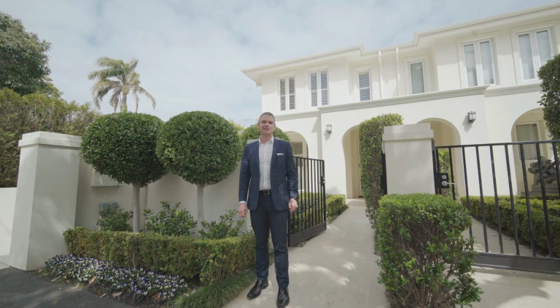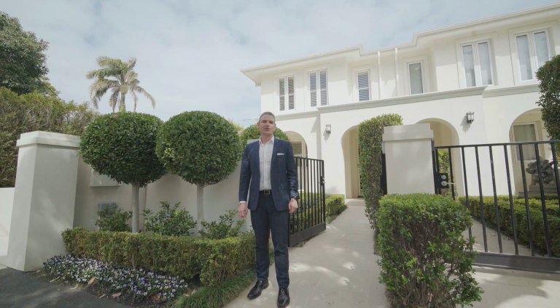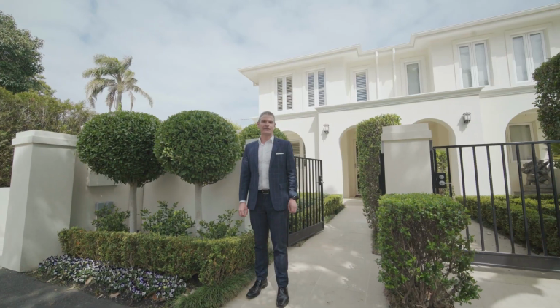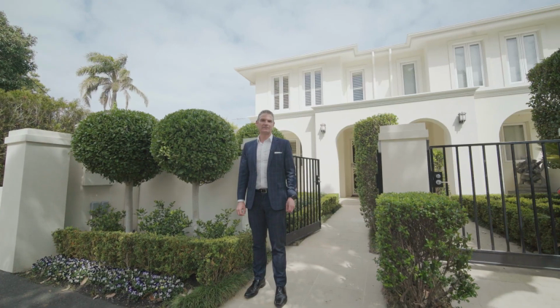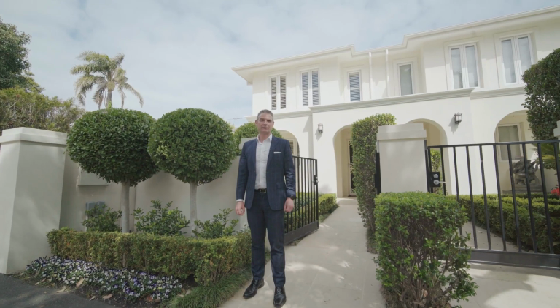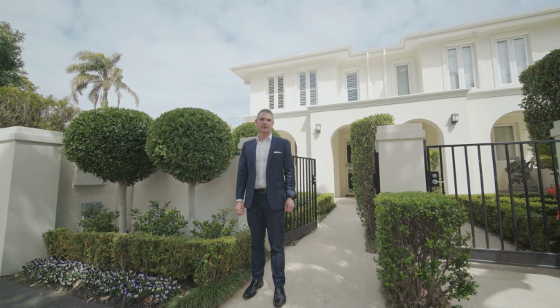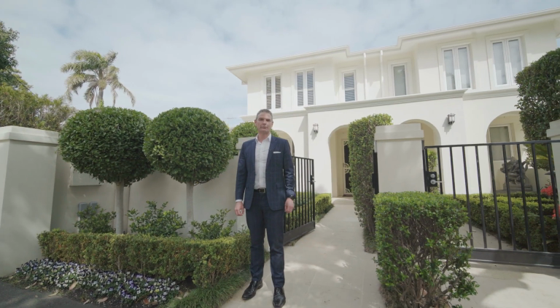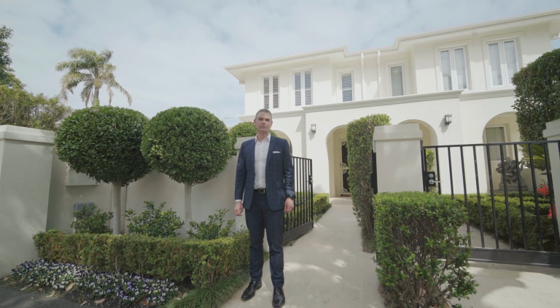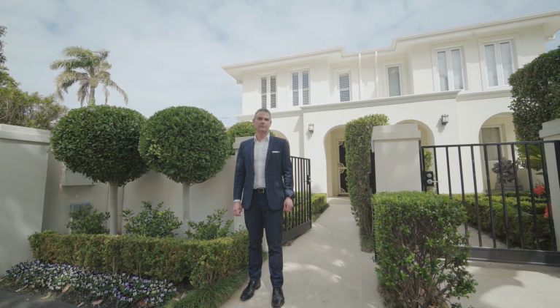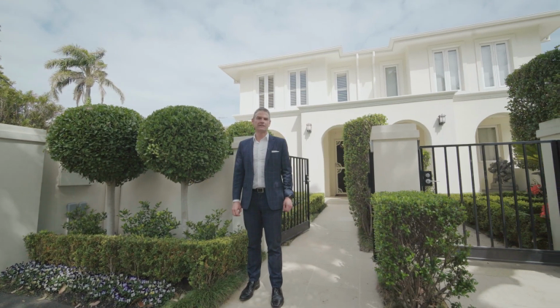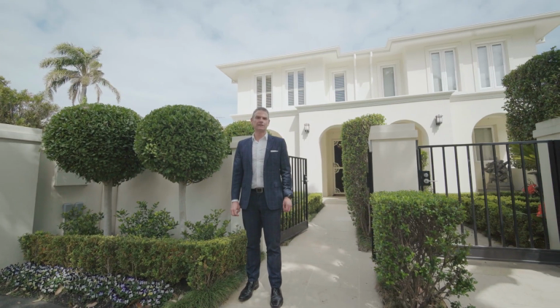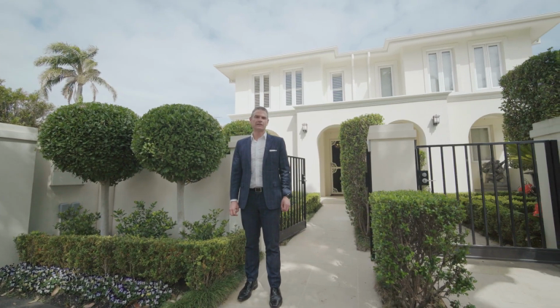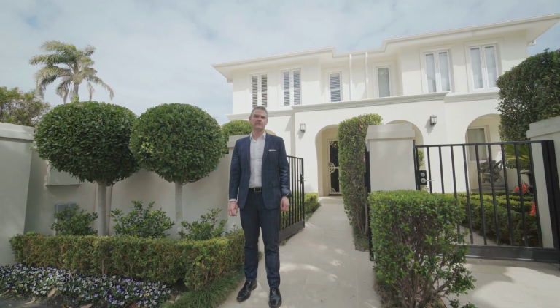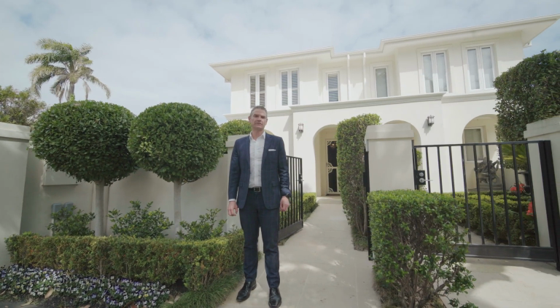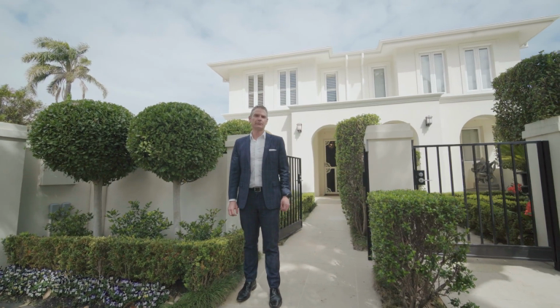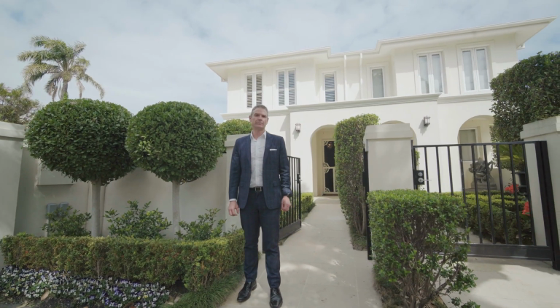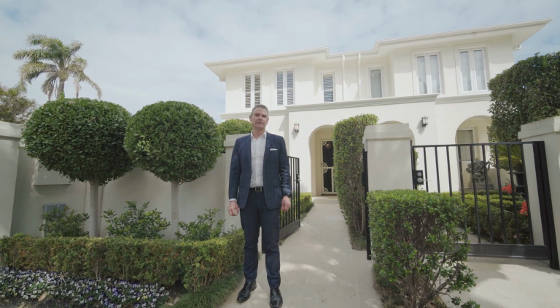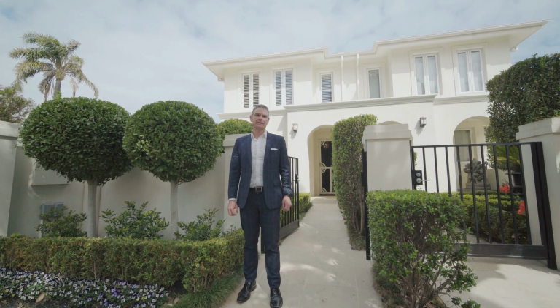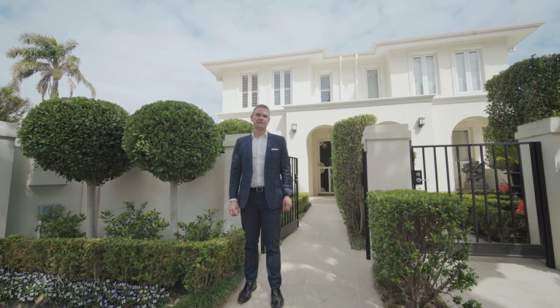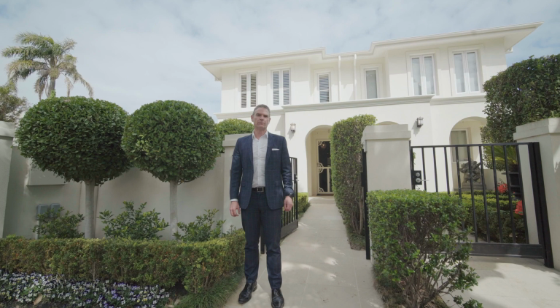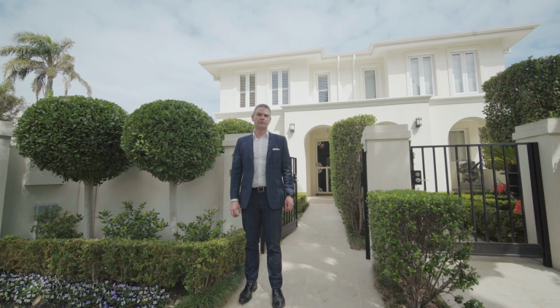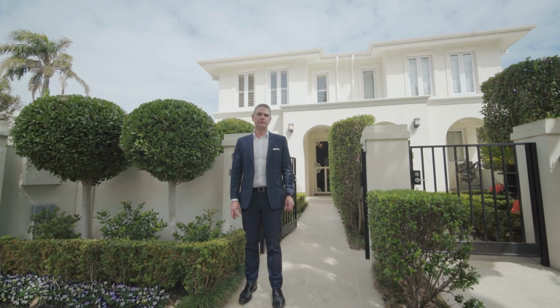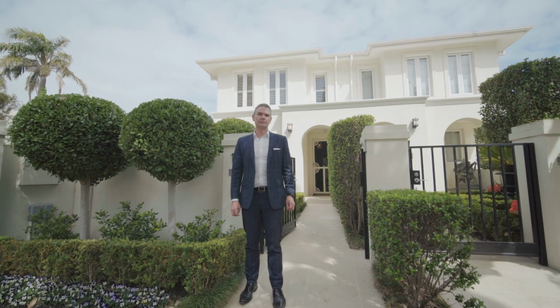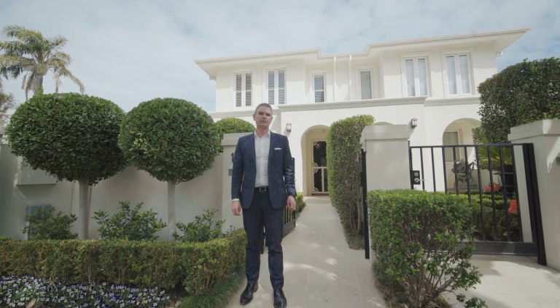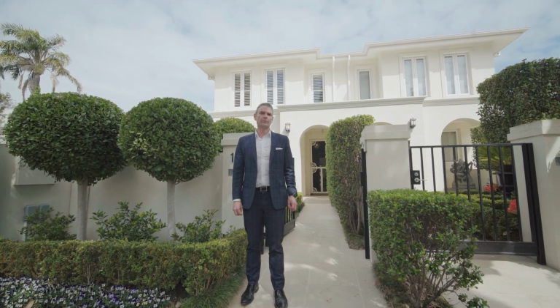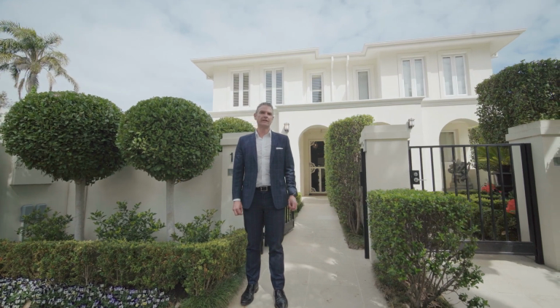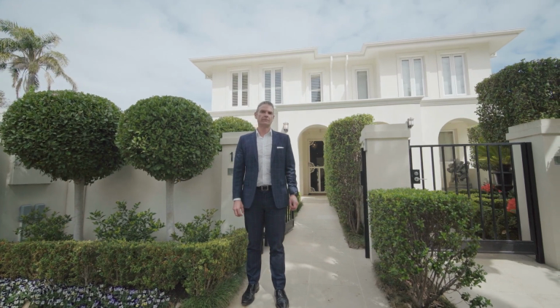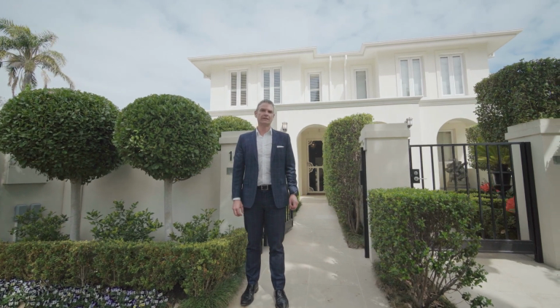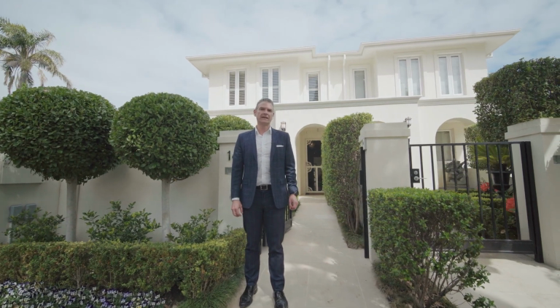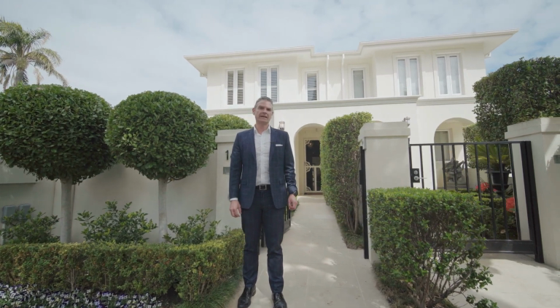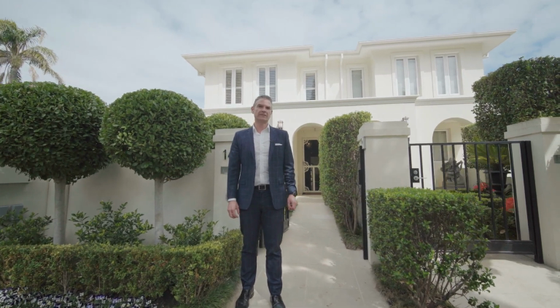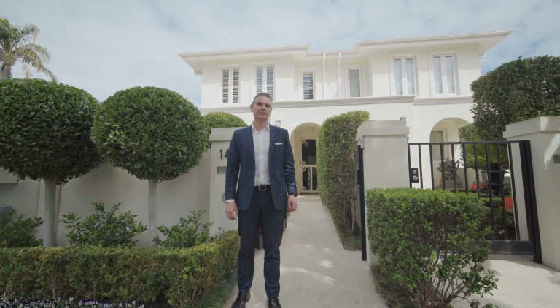Hi there, I'm Stefan Whiting proudly representing Buxton Real Estate Group. Let's take a walk through this beautiful property at 14A Downs Avenue.